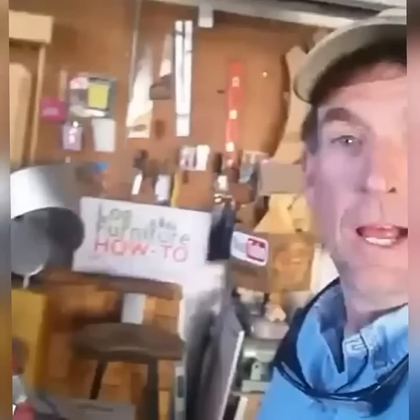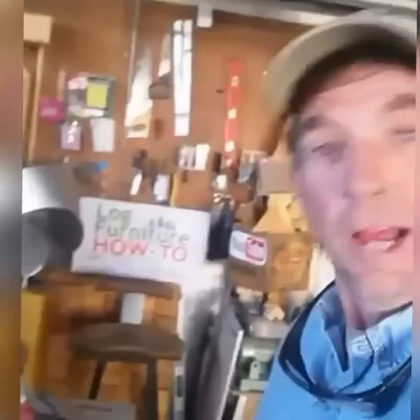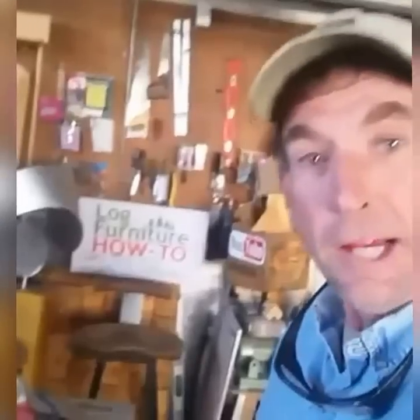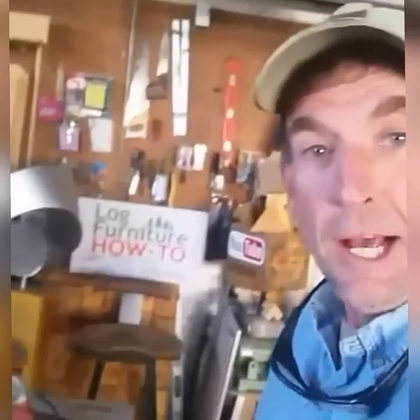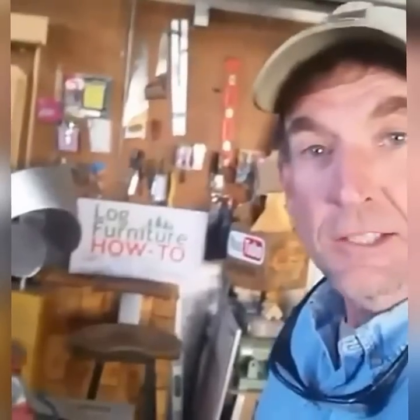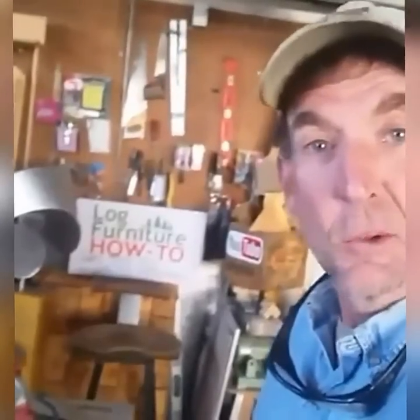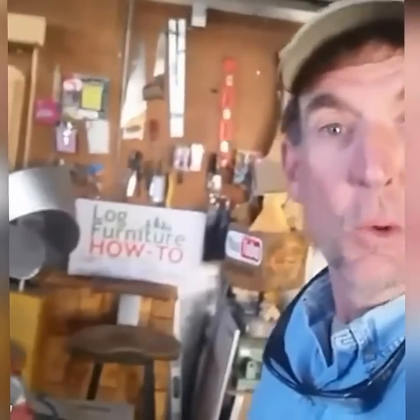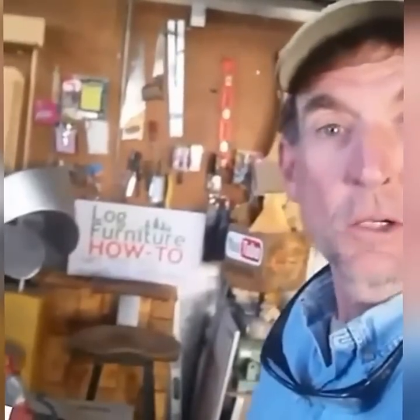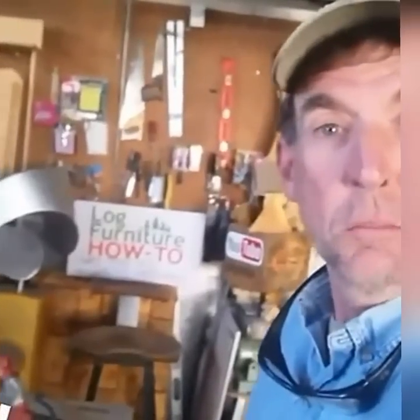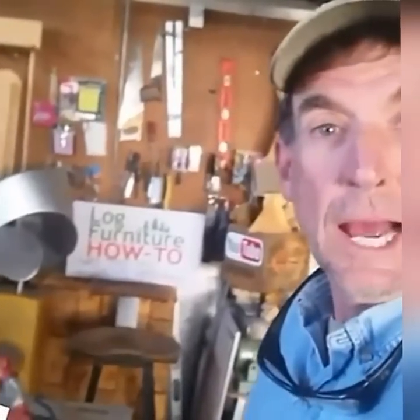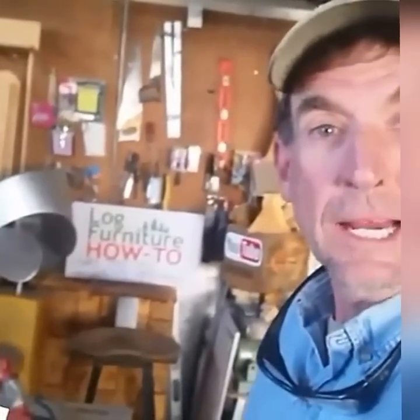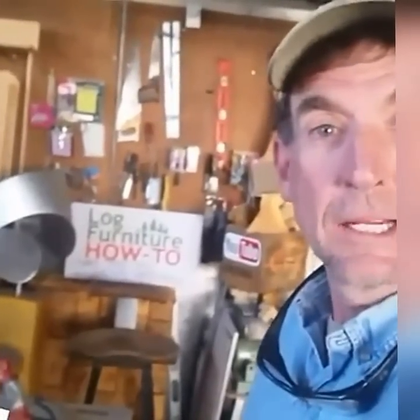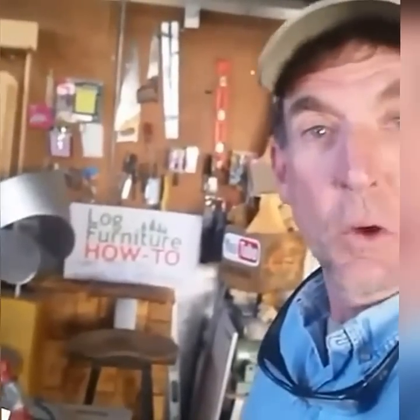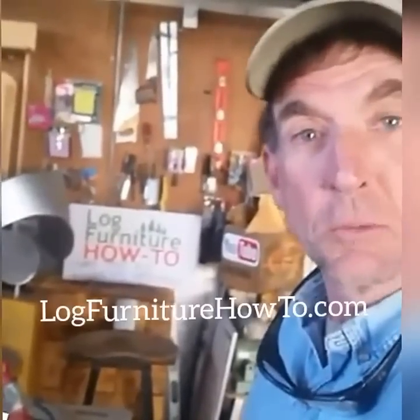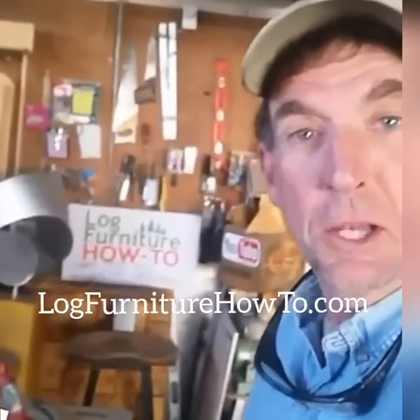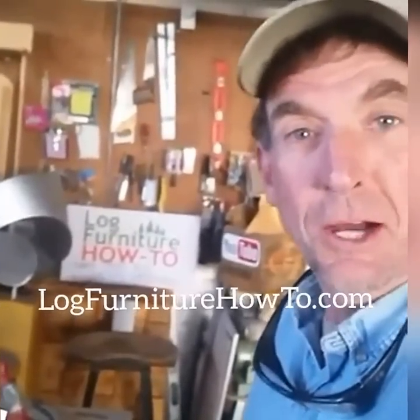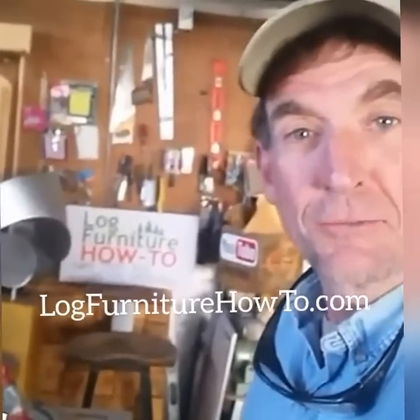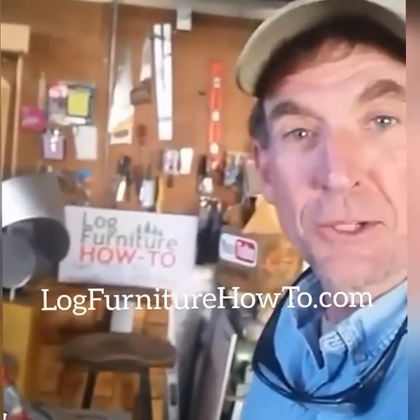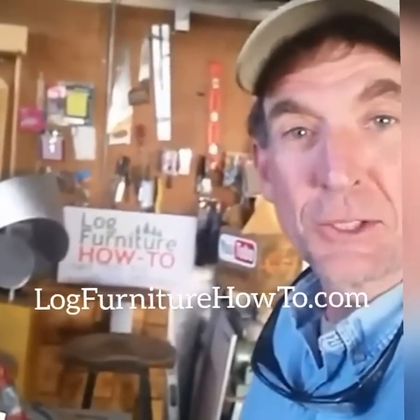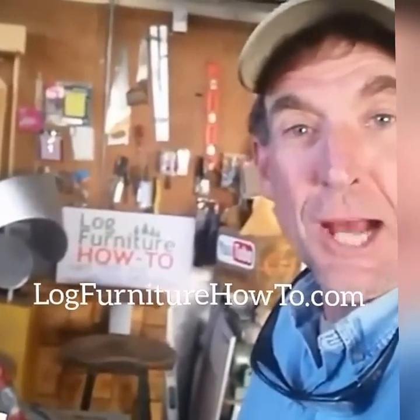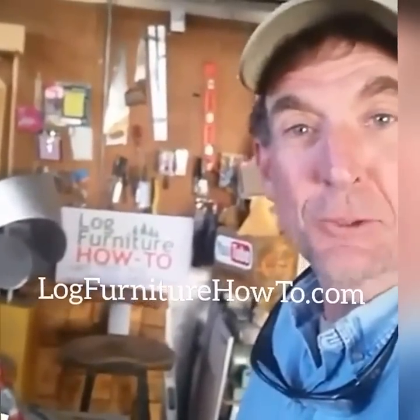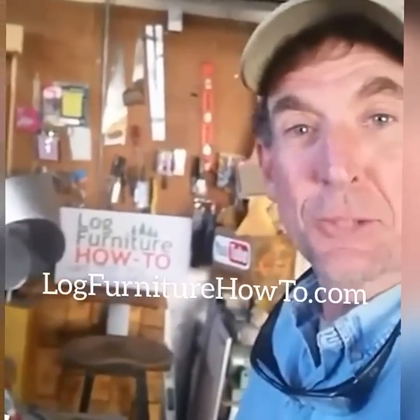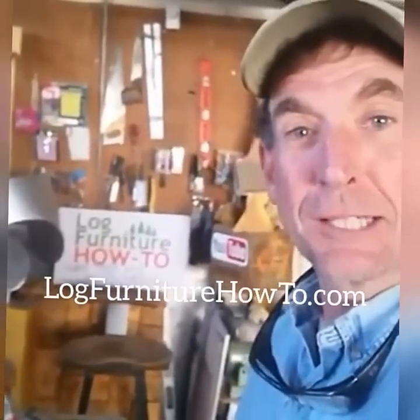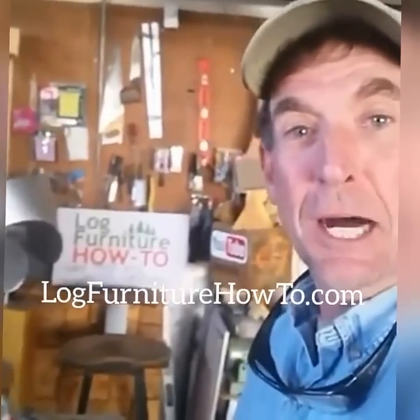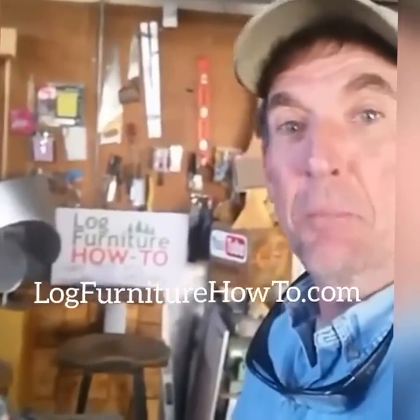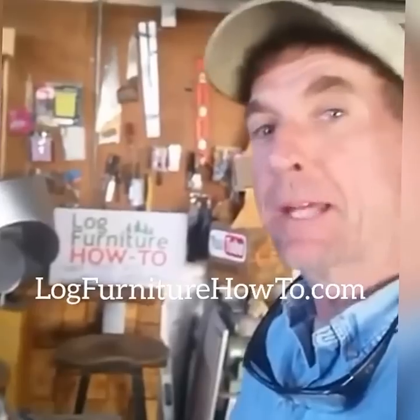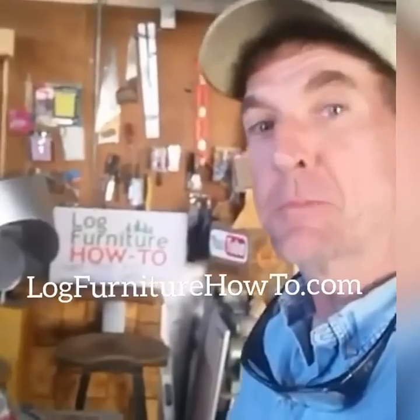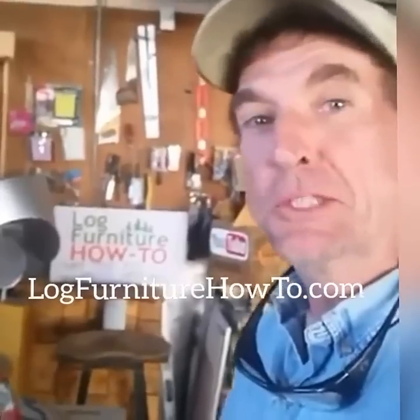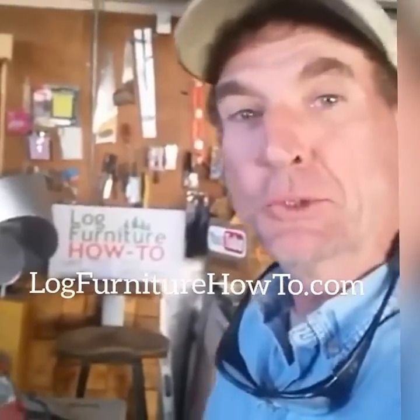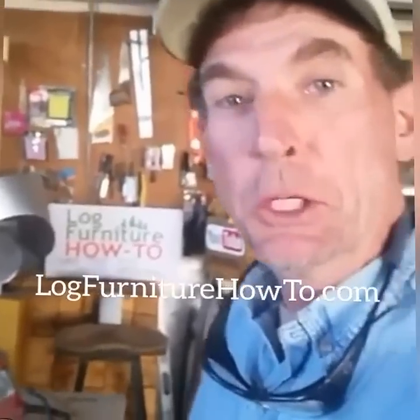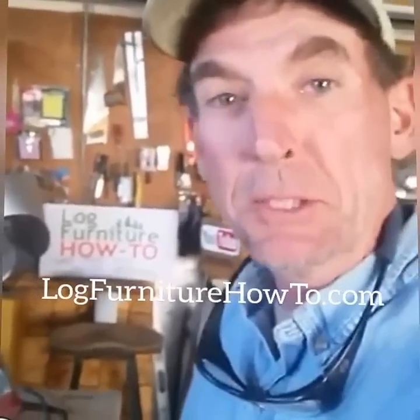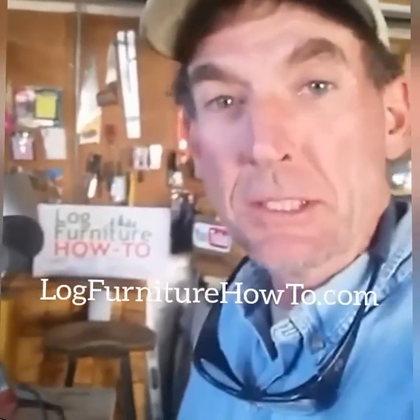Hey guys, welcome back. Welcome to LockFurnitureHowTo.com. My name is Mitchell Dillman.